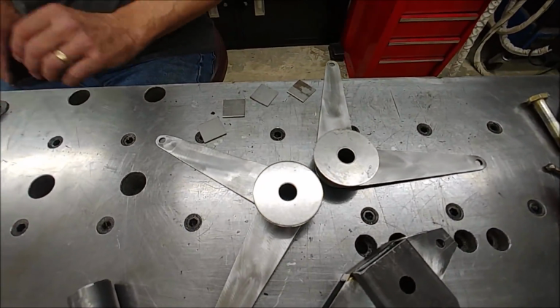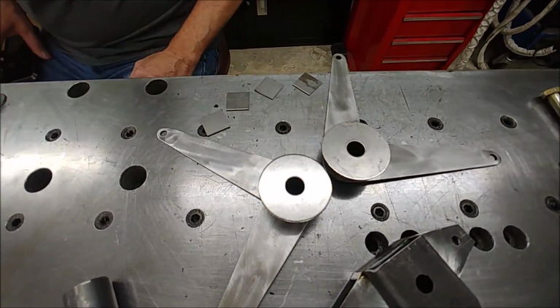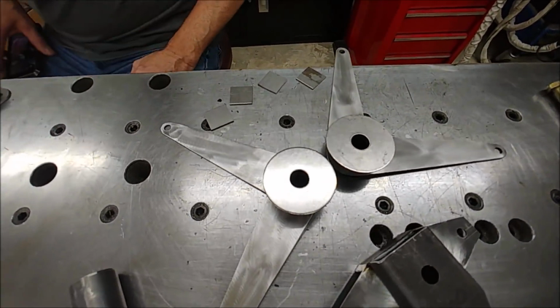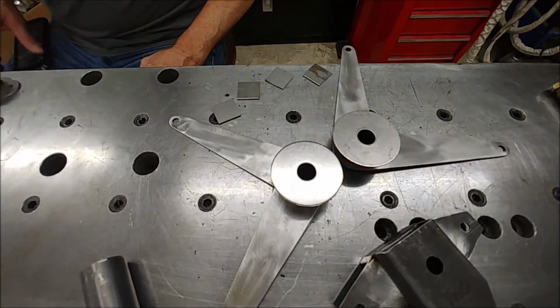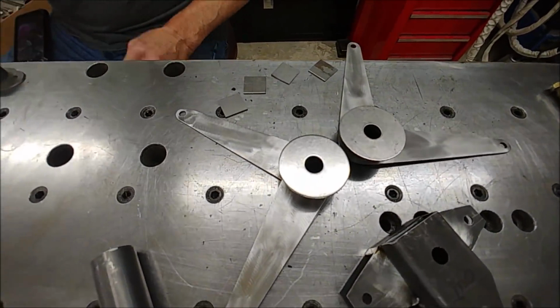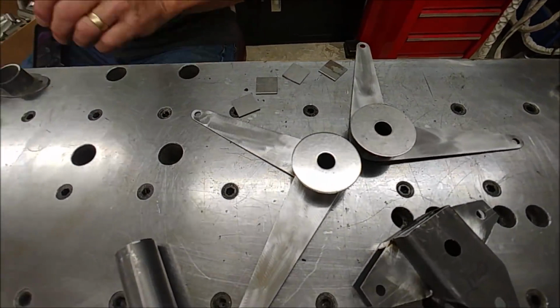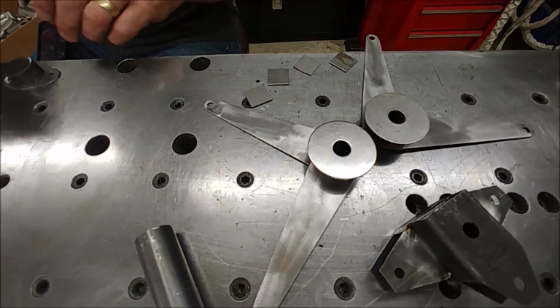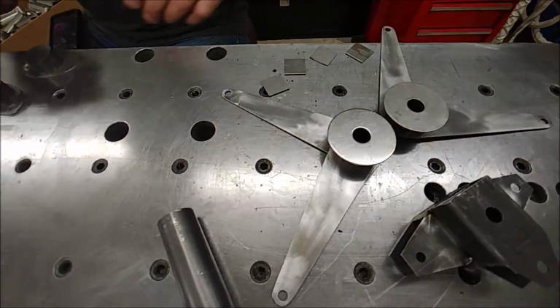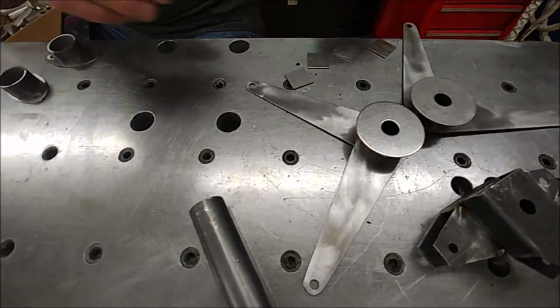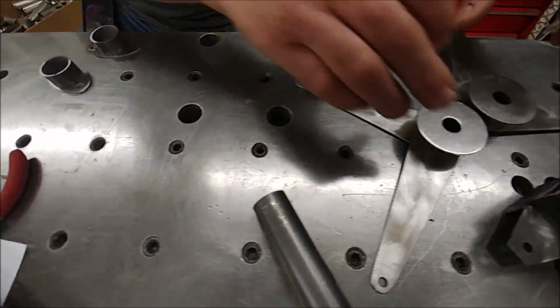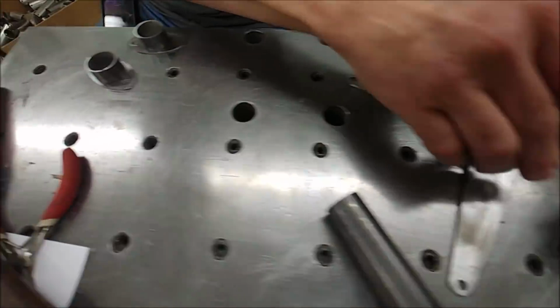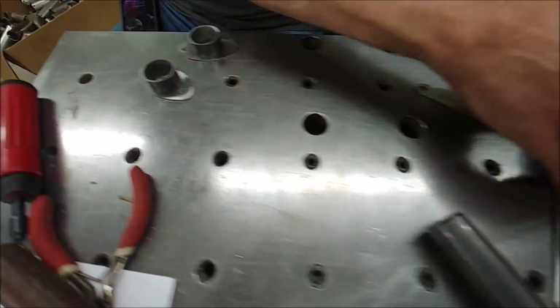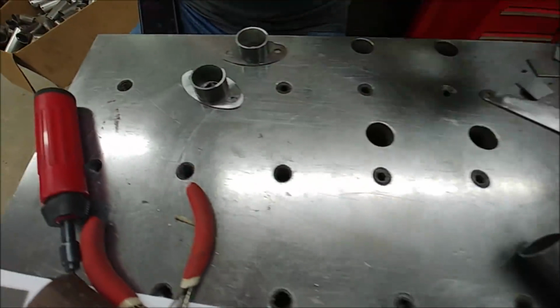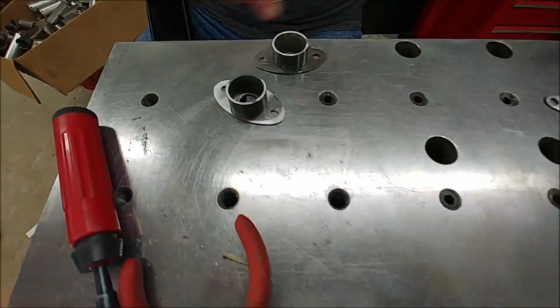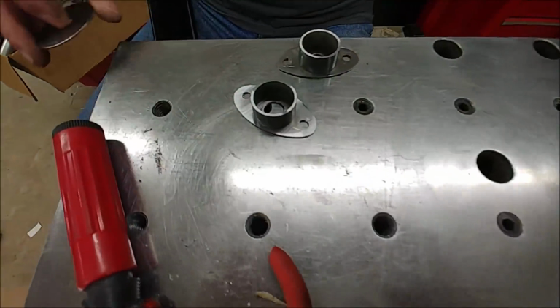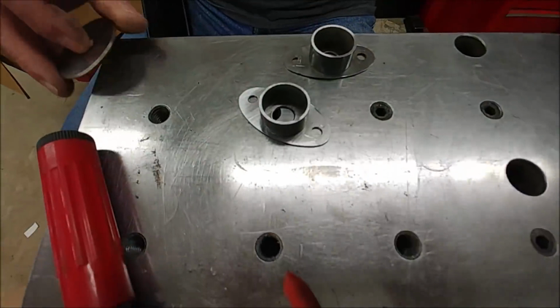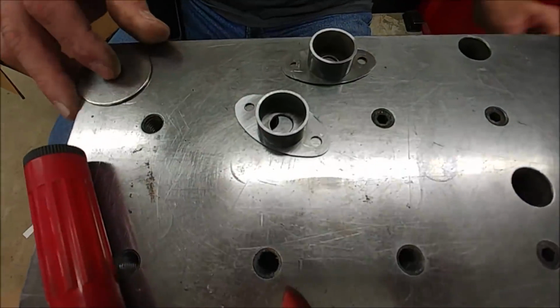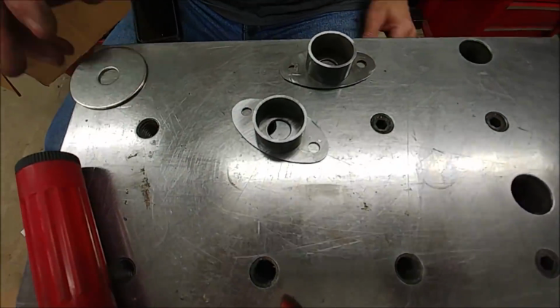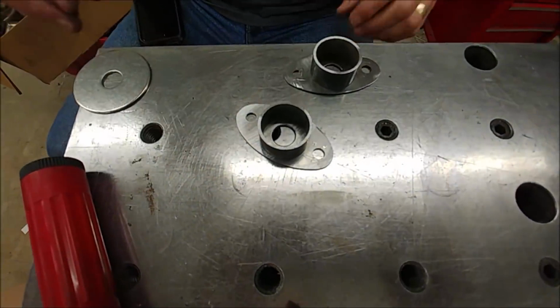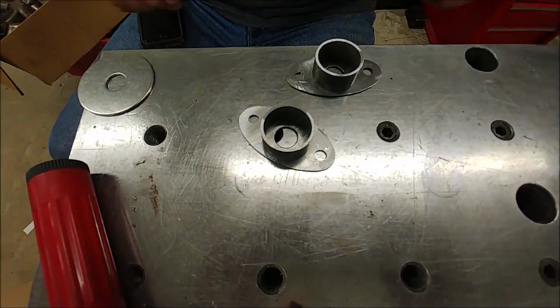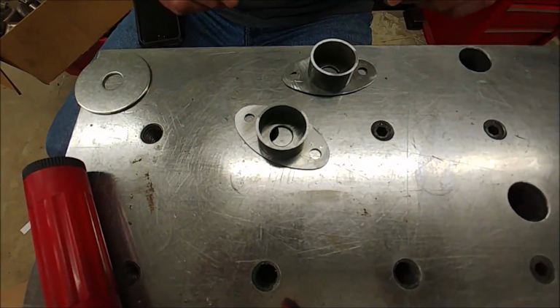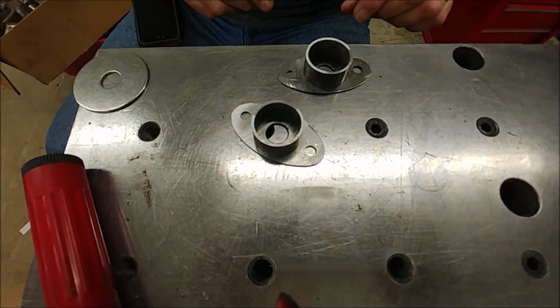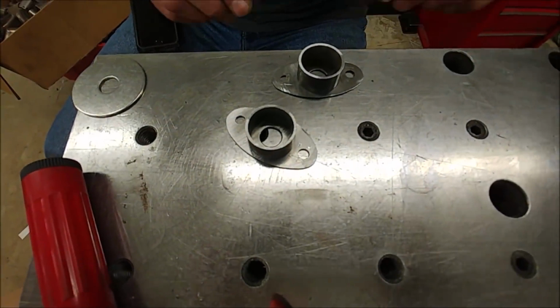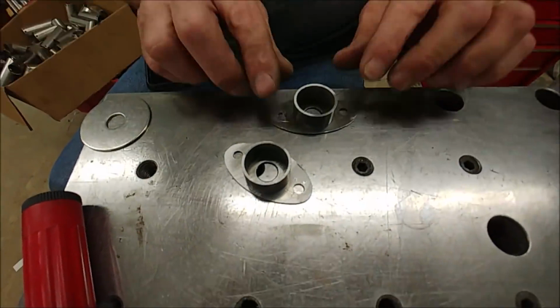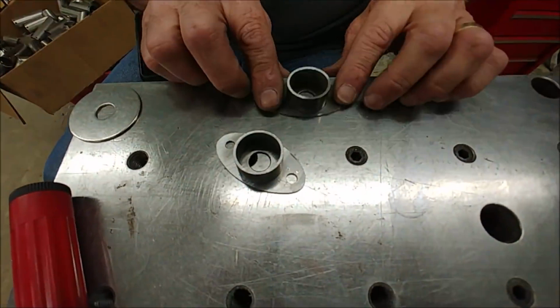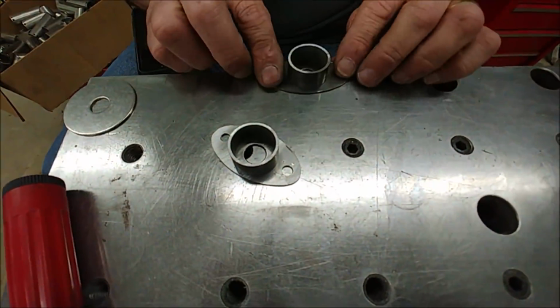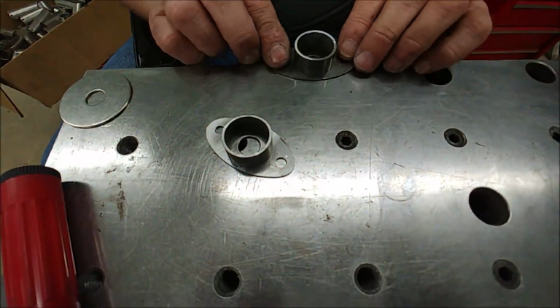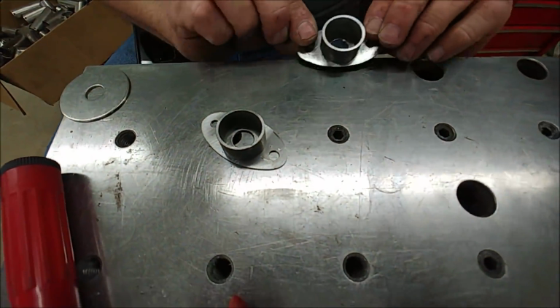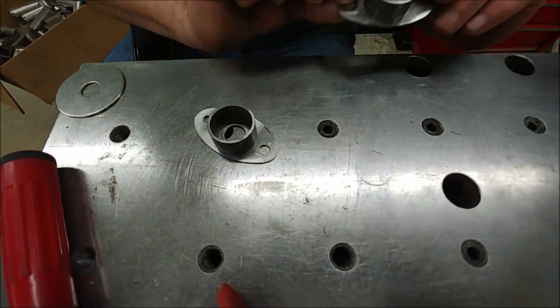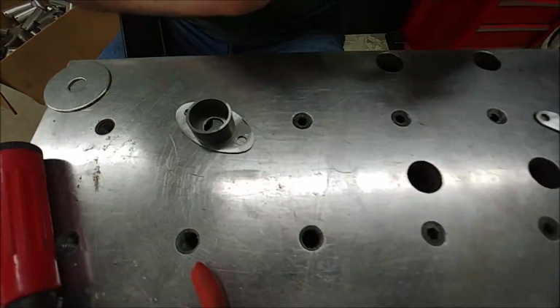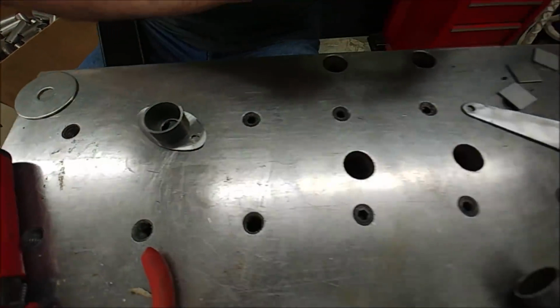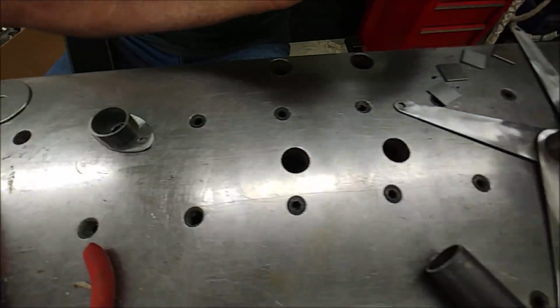Here's the stuff that Britt's been working on — got some of it tacked up.